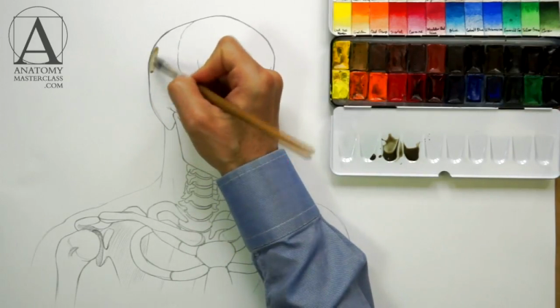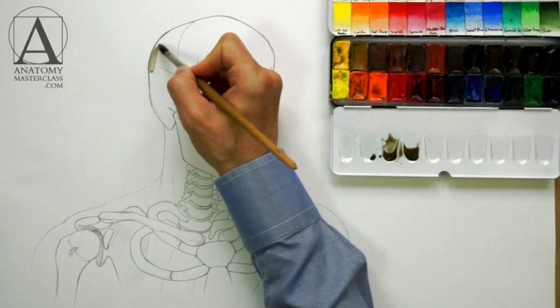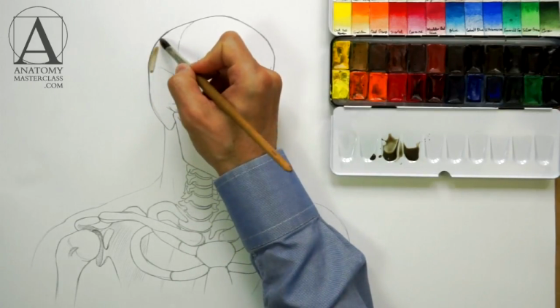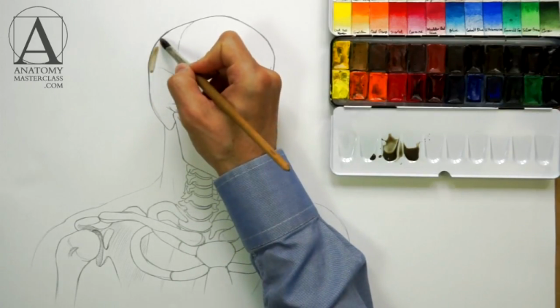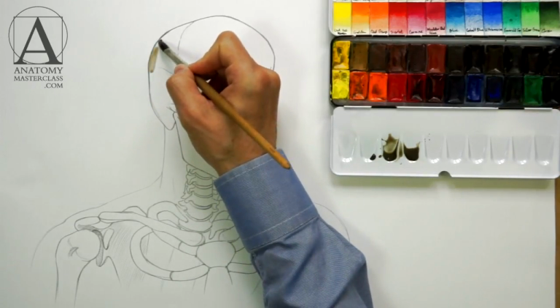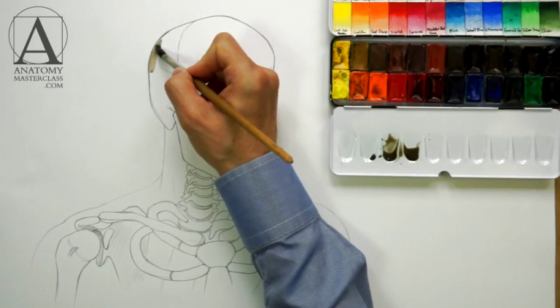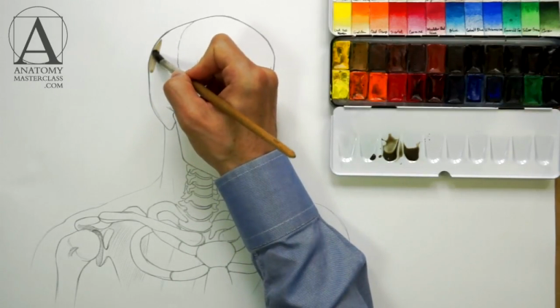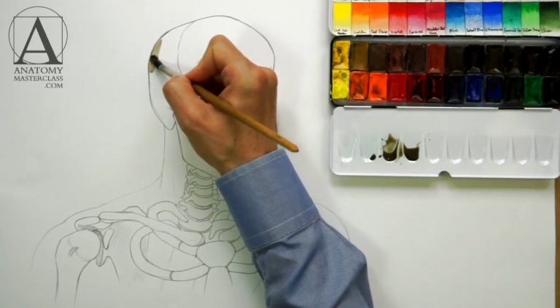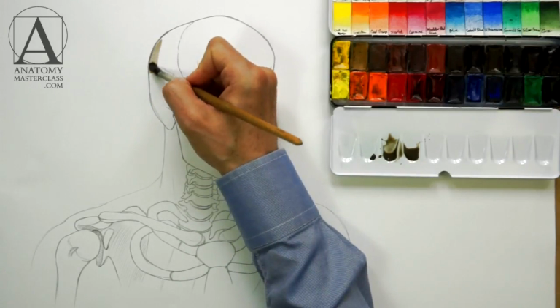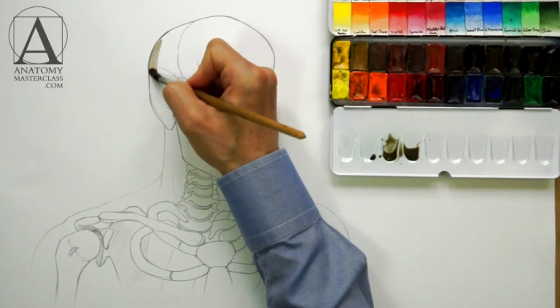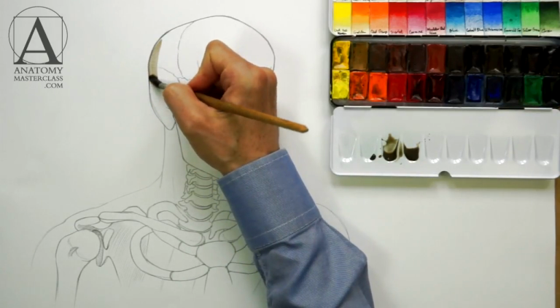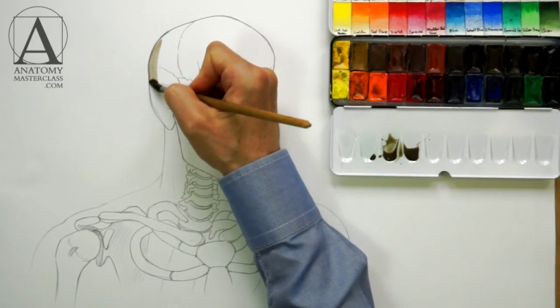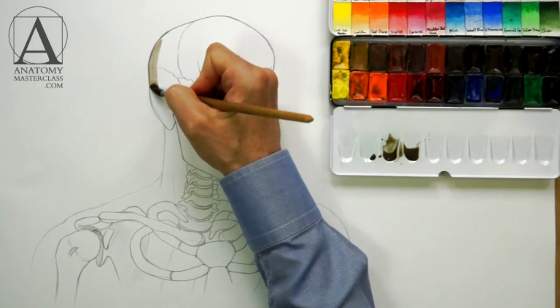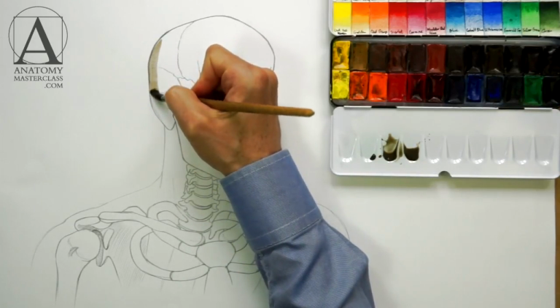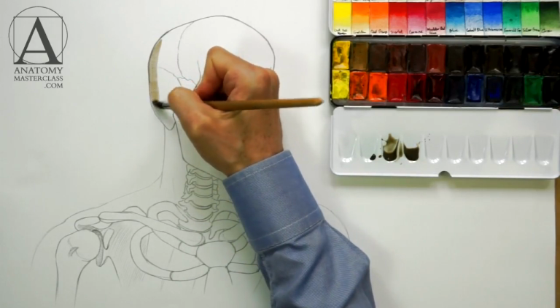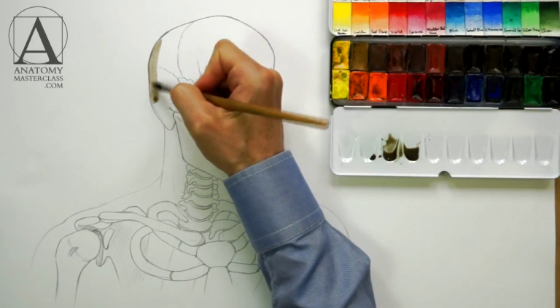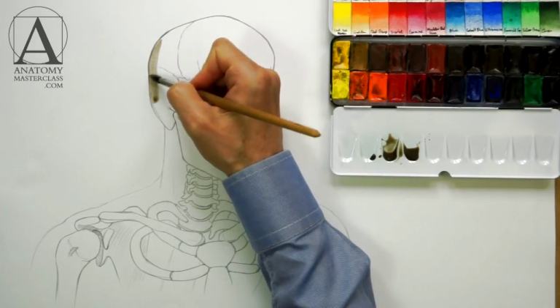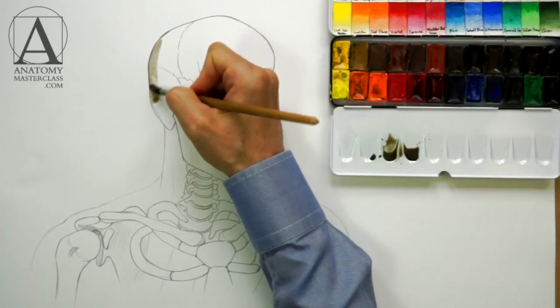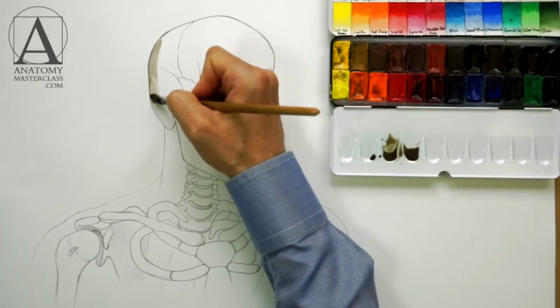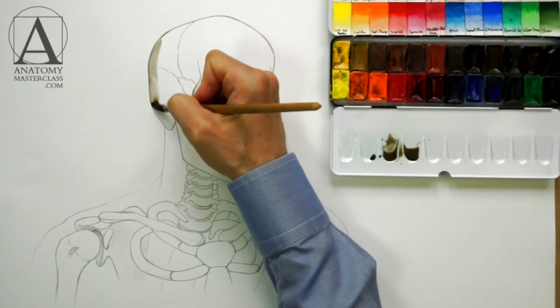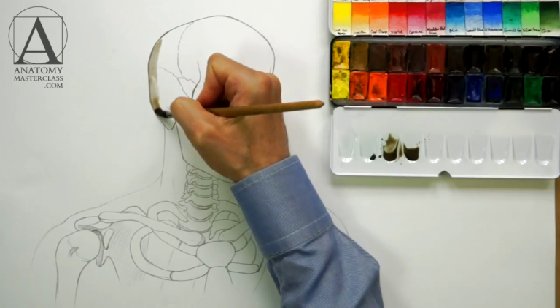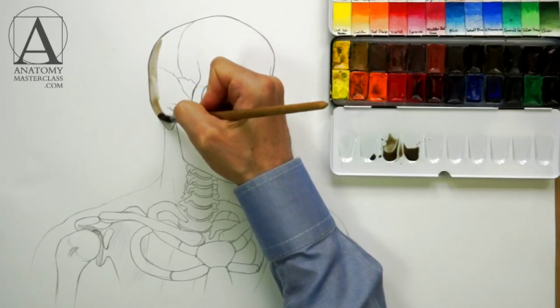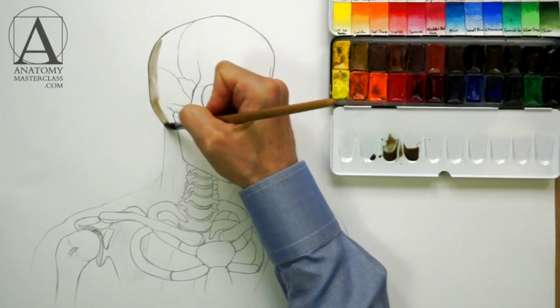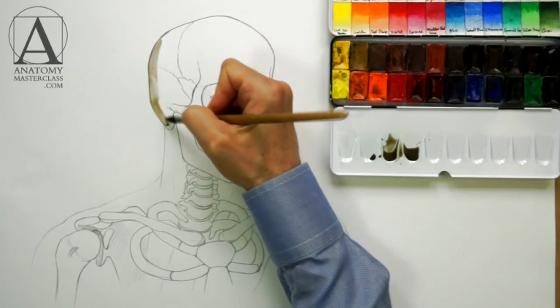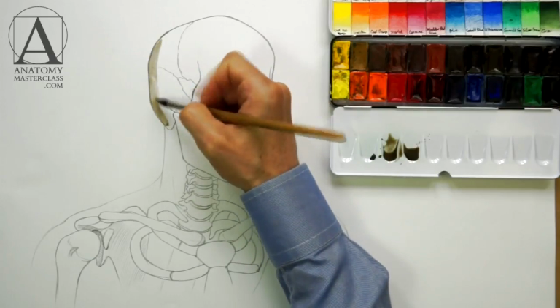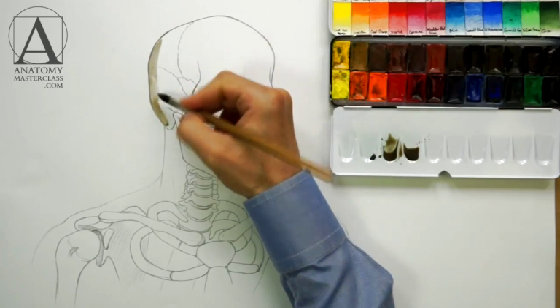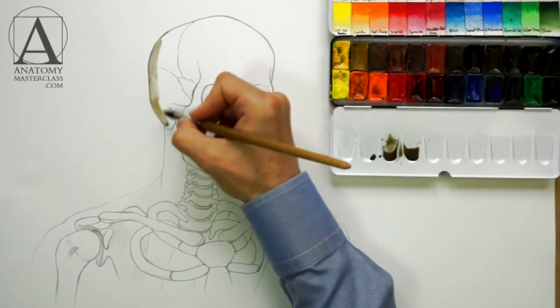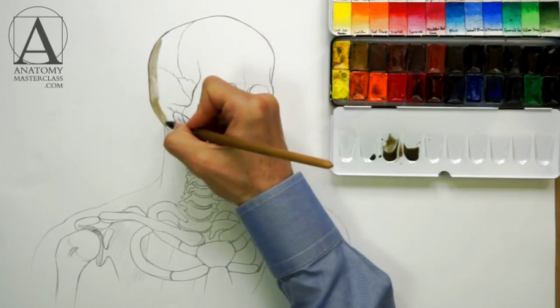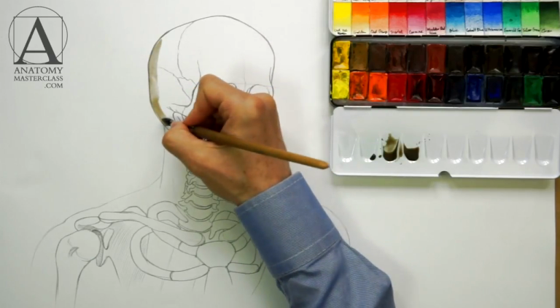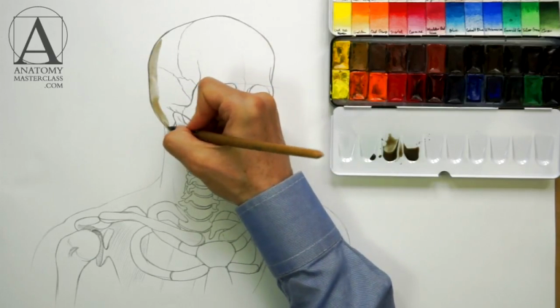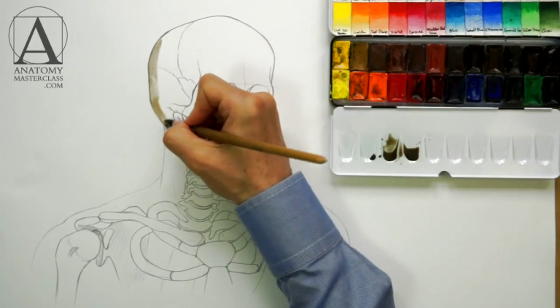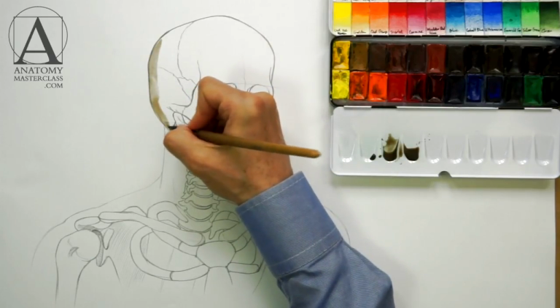If you are sketching during this video lesson, this step is completely optional.